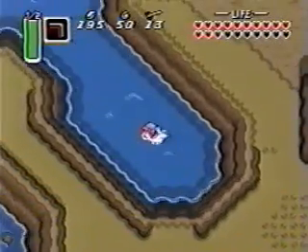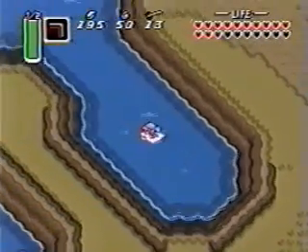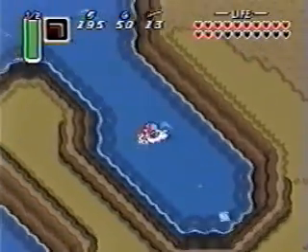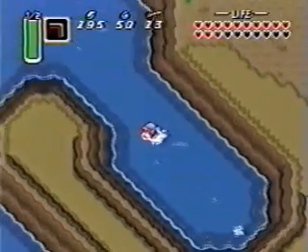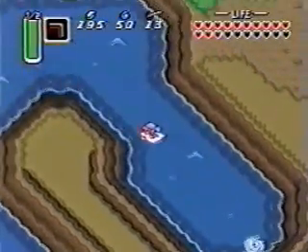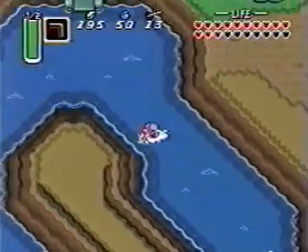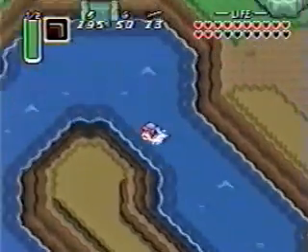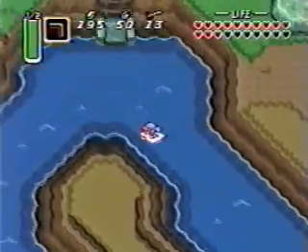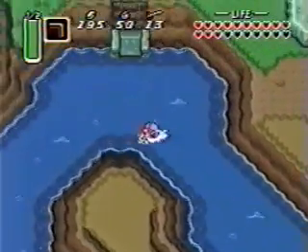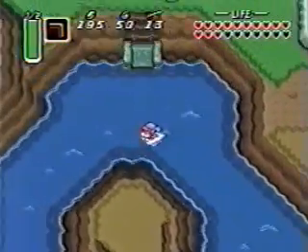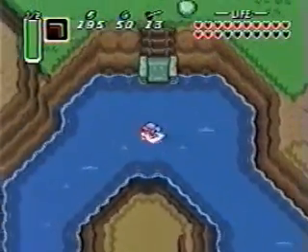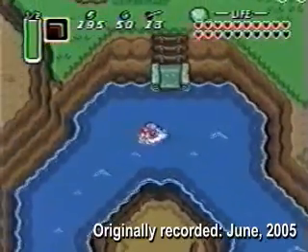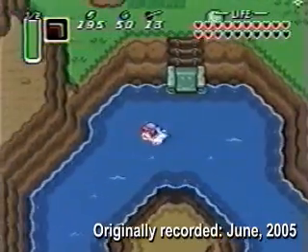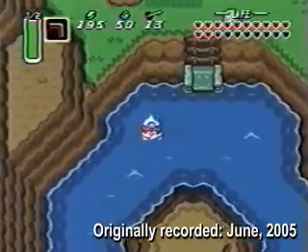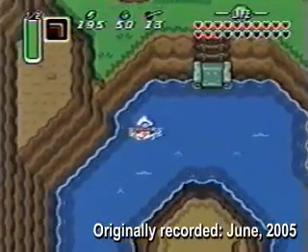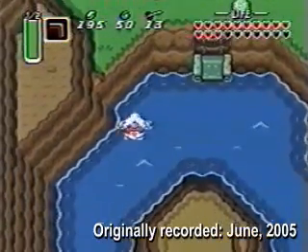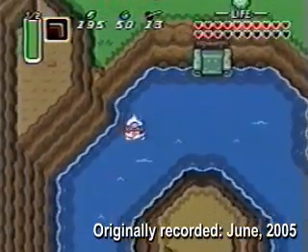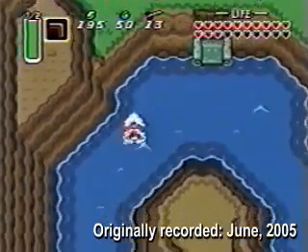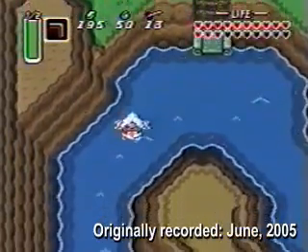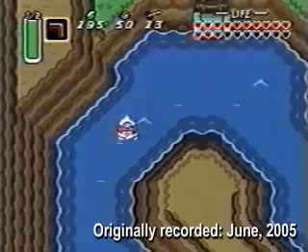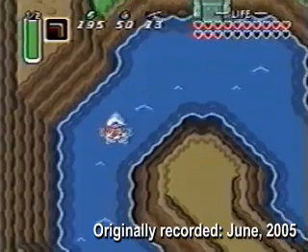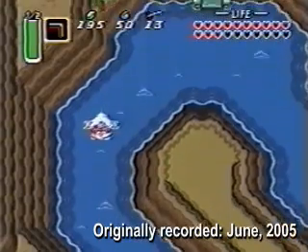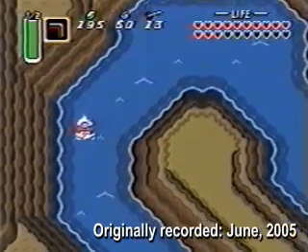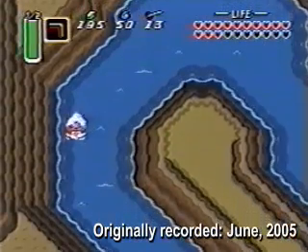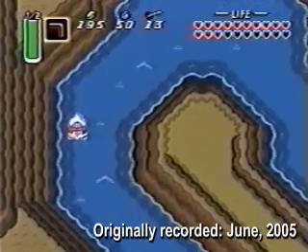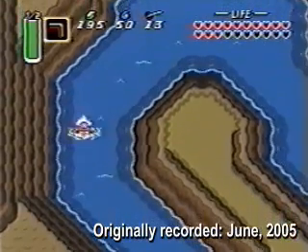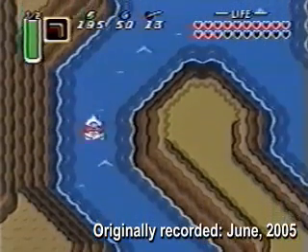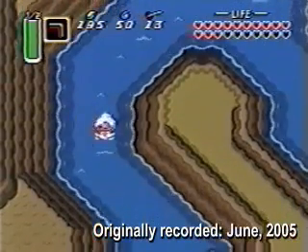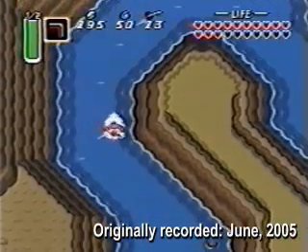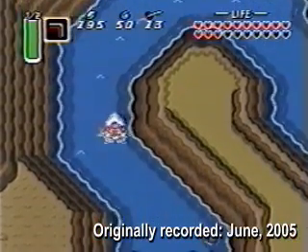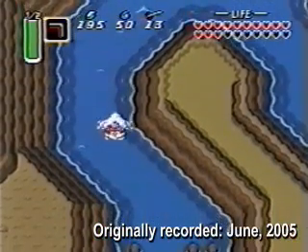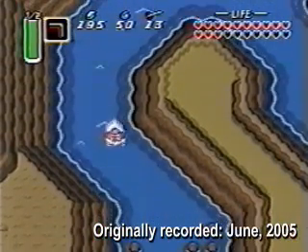The Legend of Zelda games have always had secrets galore. Here's one for the Super Nintendo game A Link to the Past.